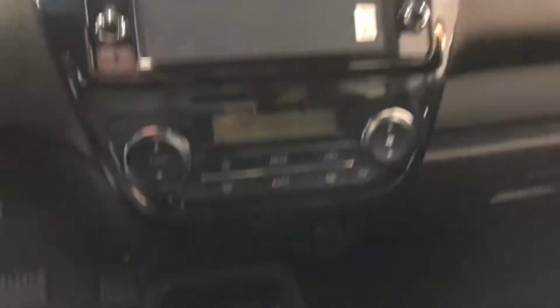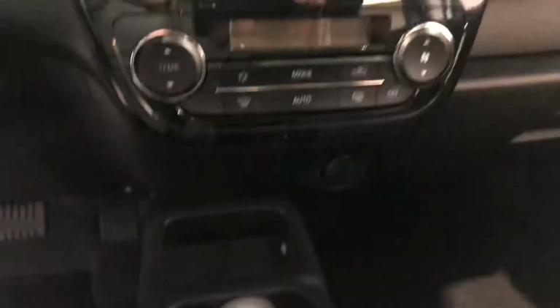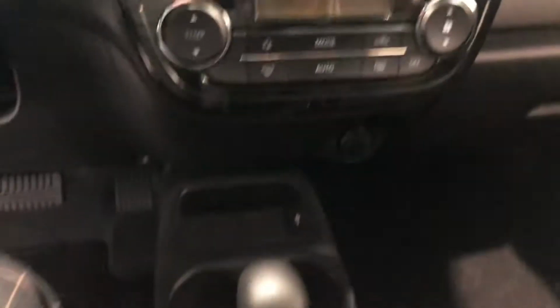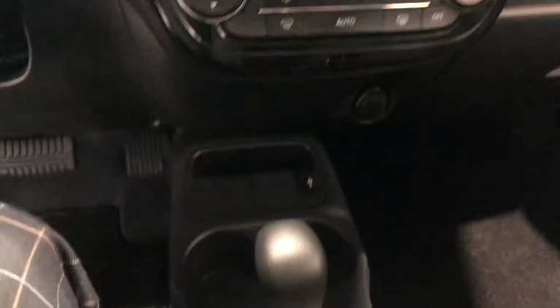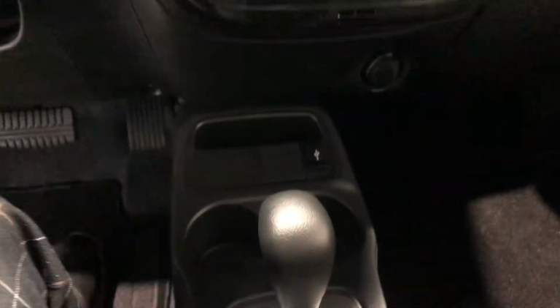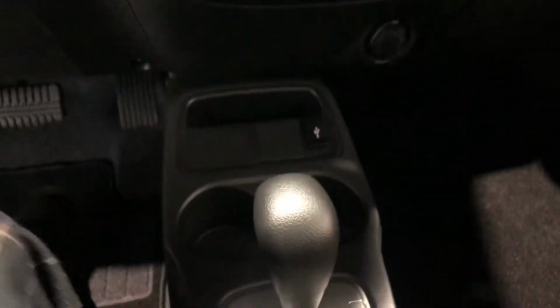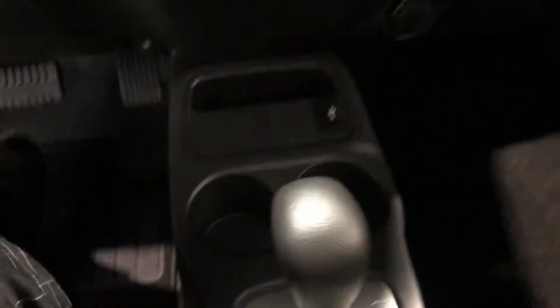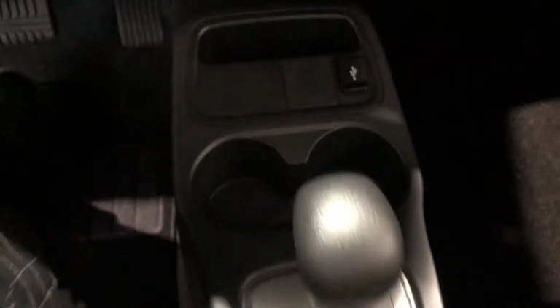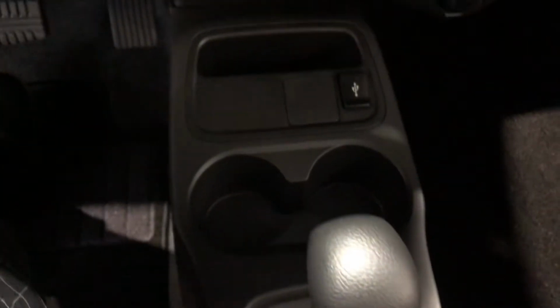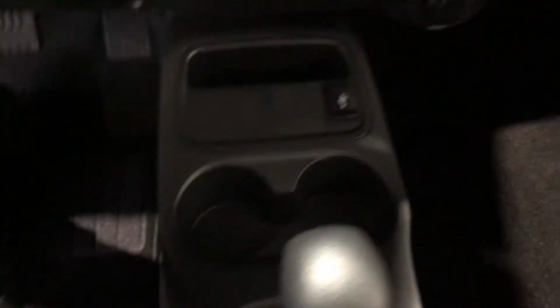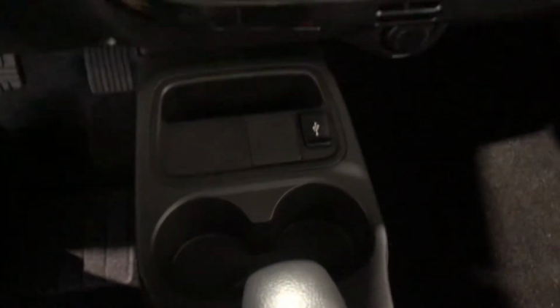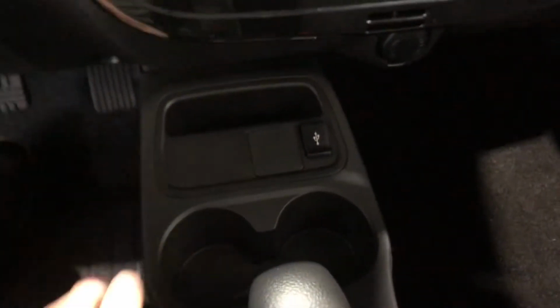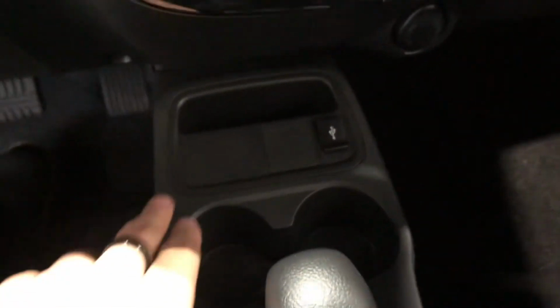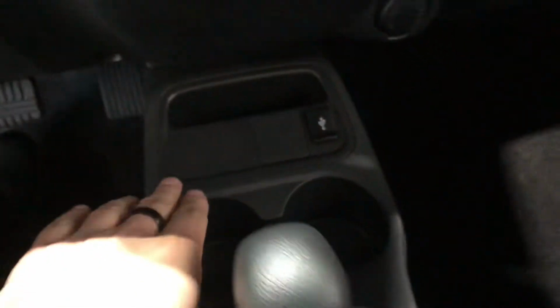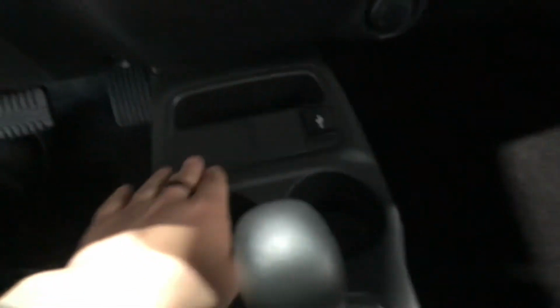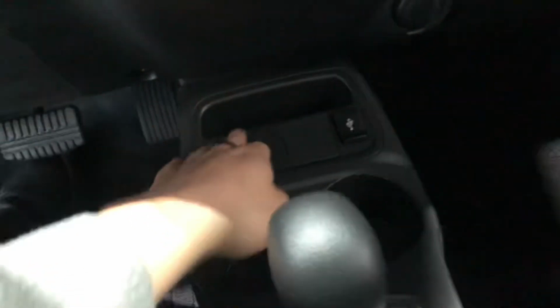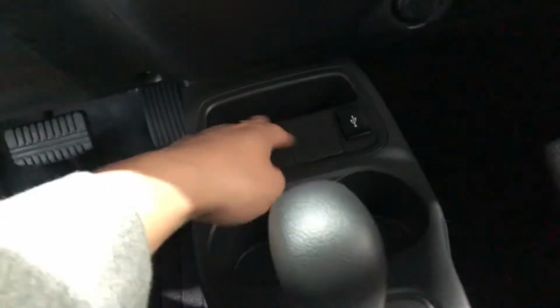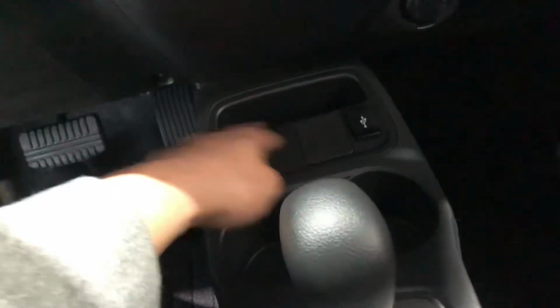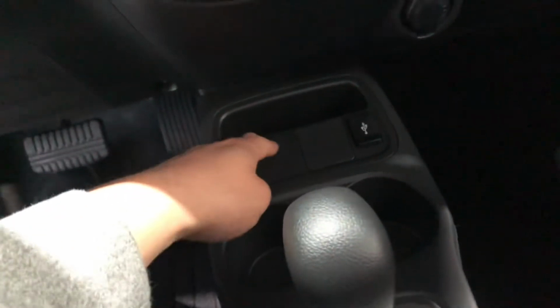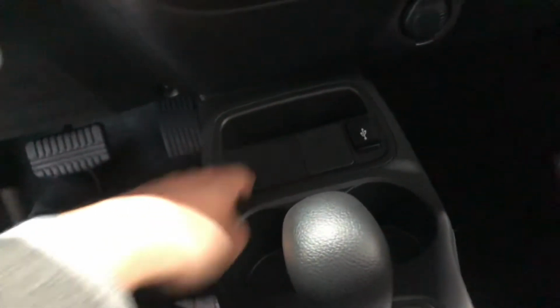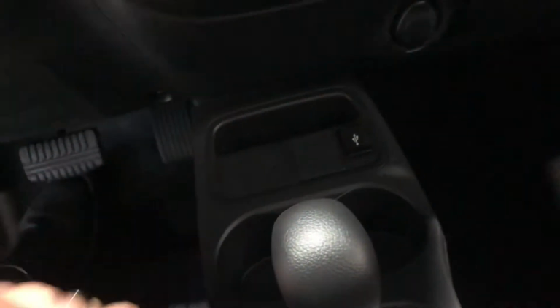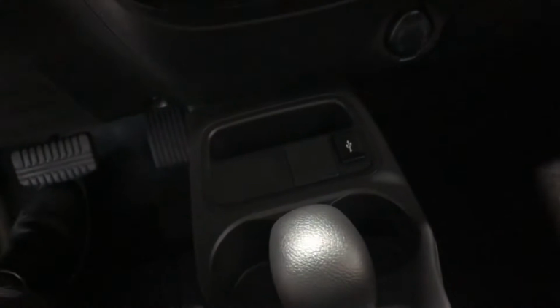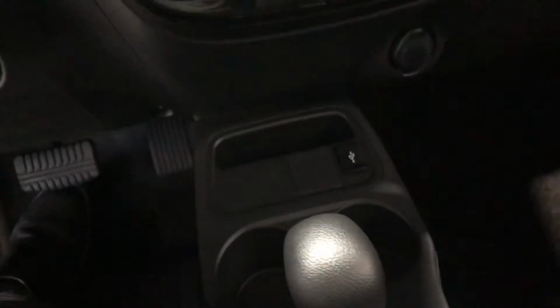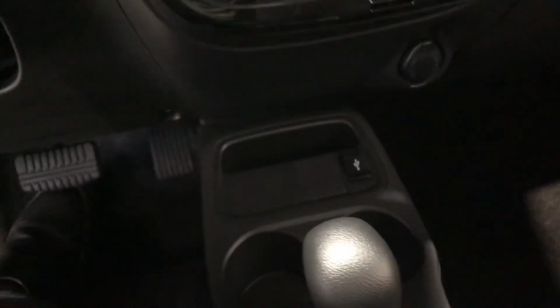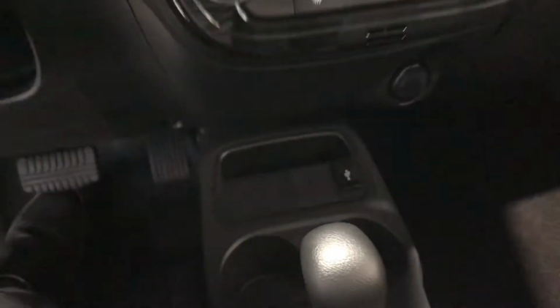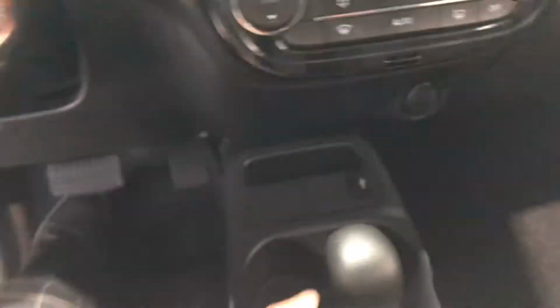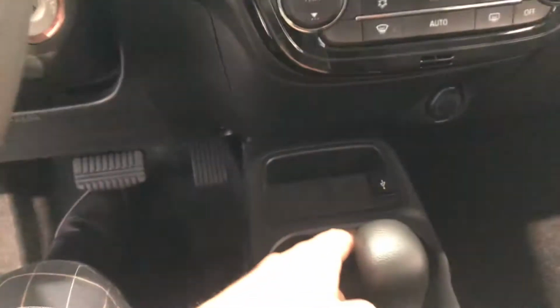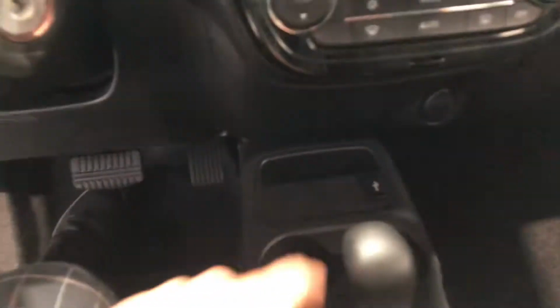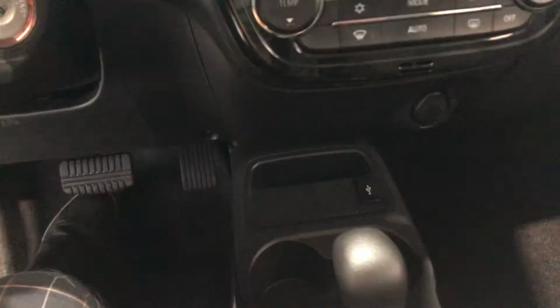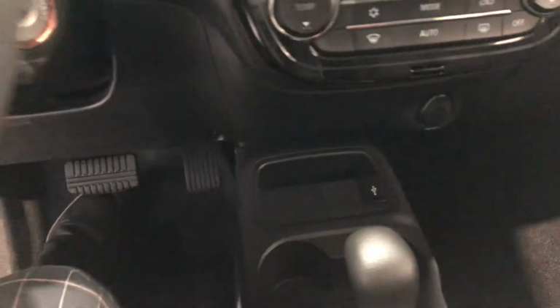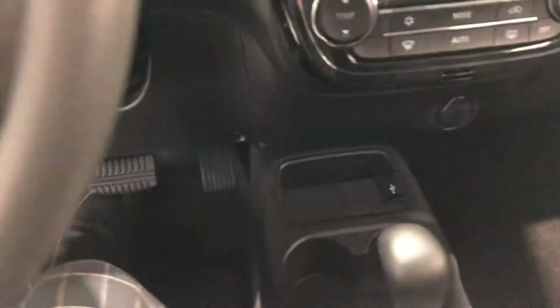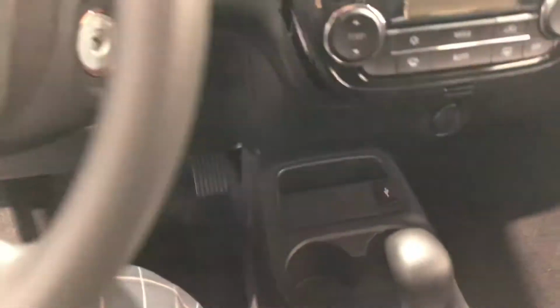Right down below you have space for two cups and some room back here to store your phone, and you also have a USB port.